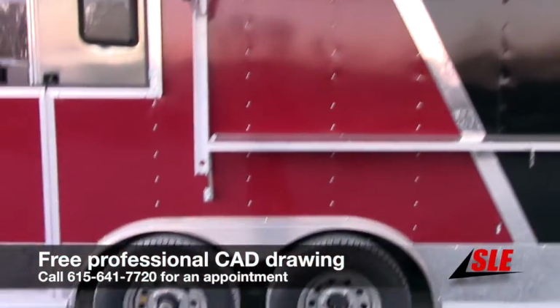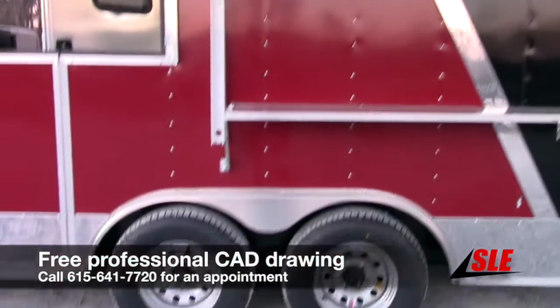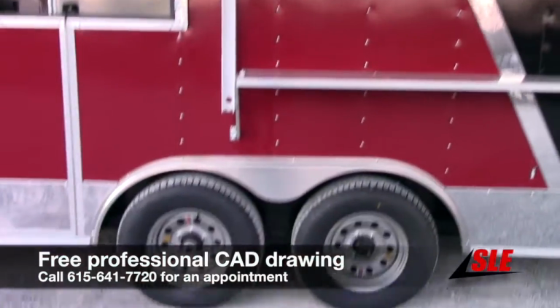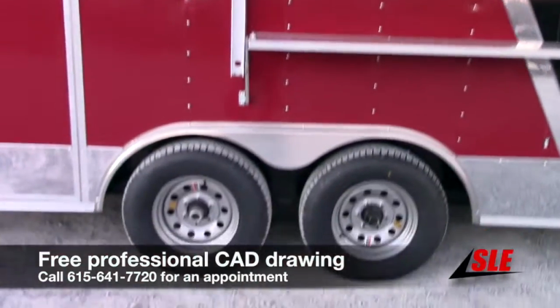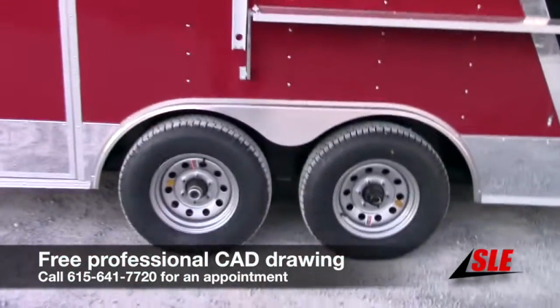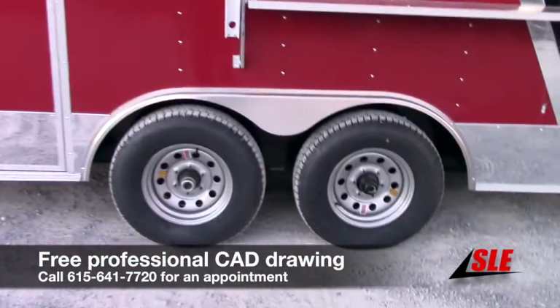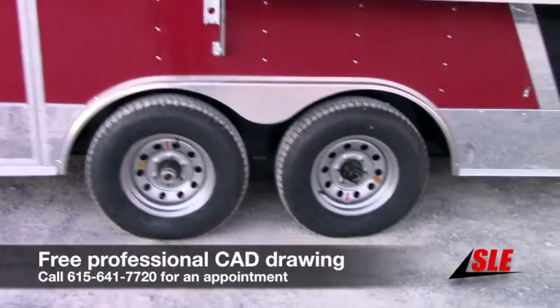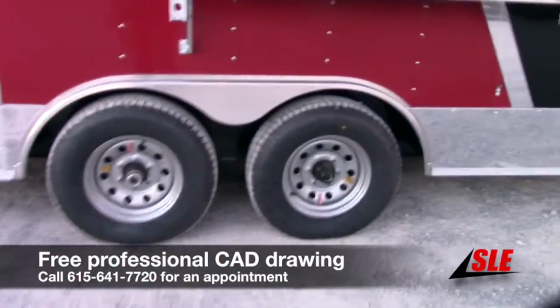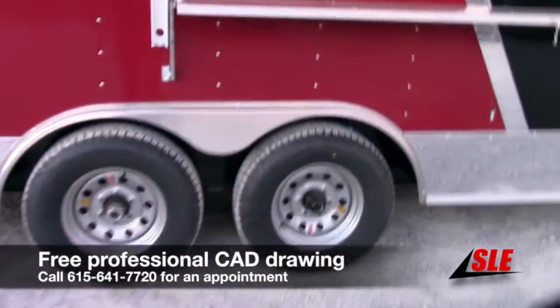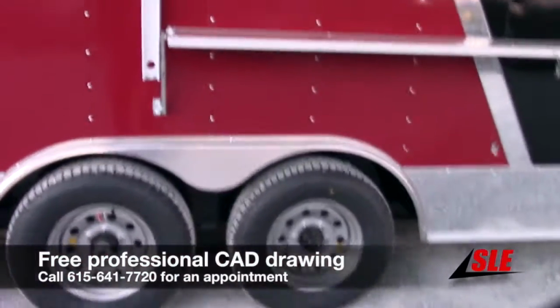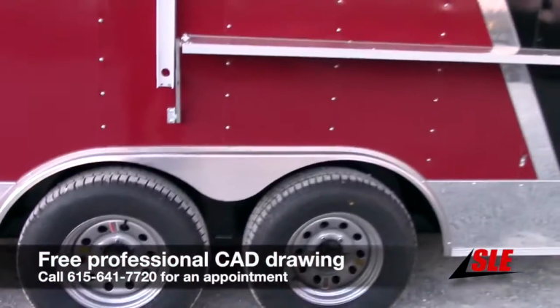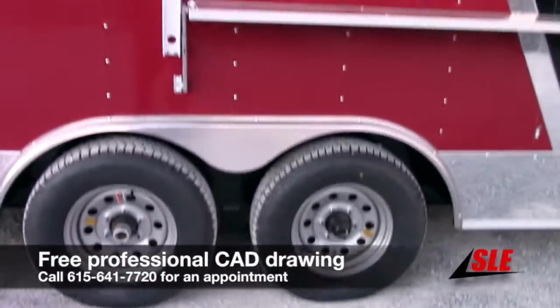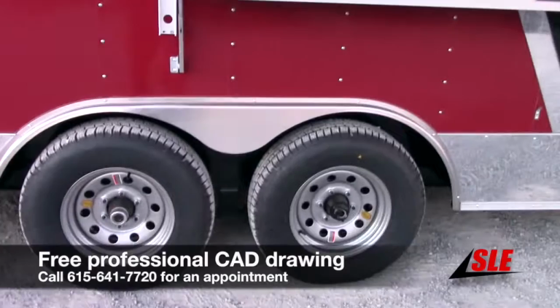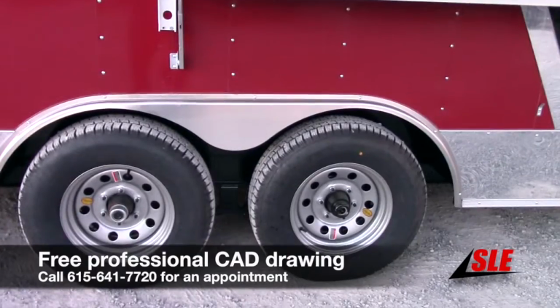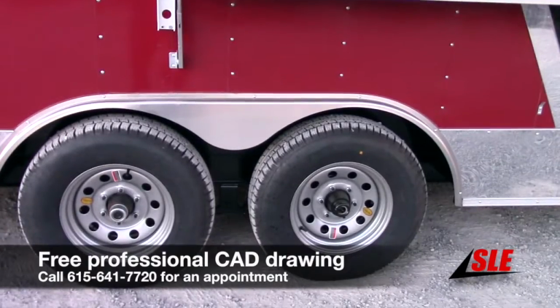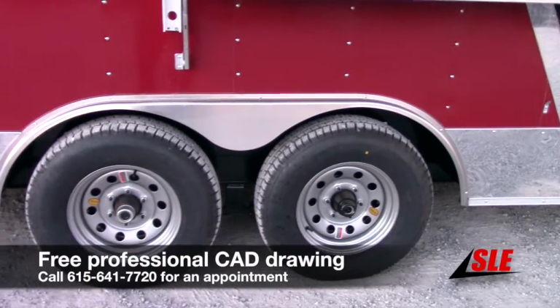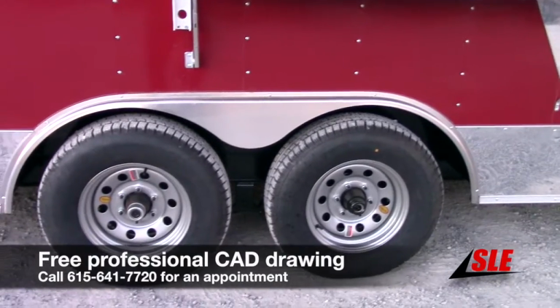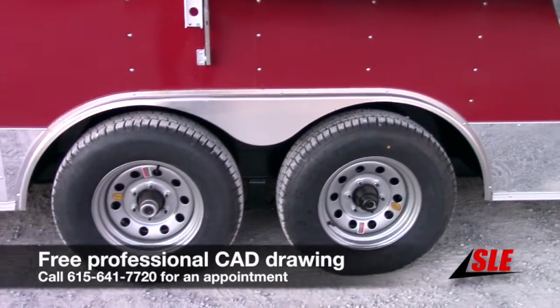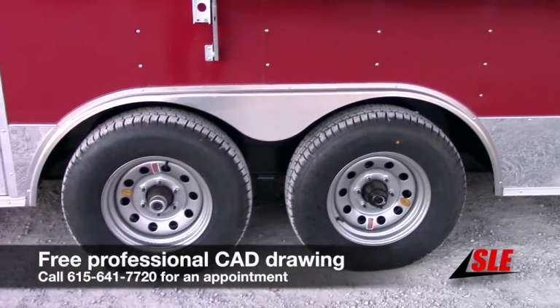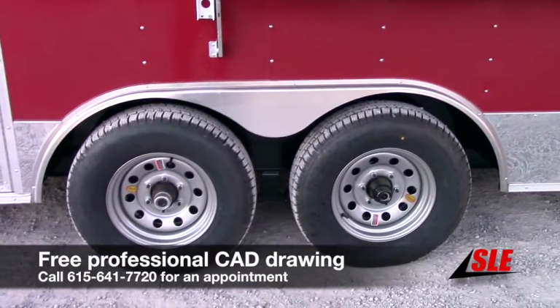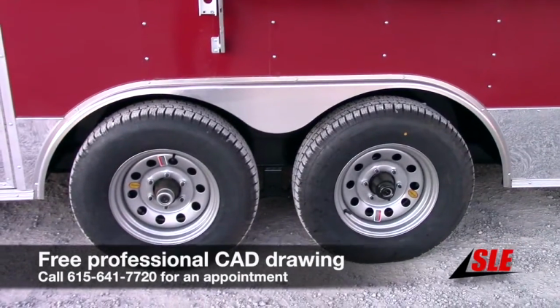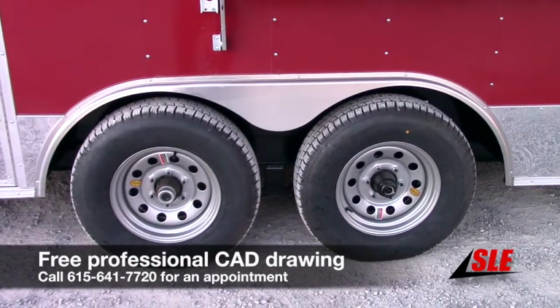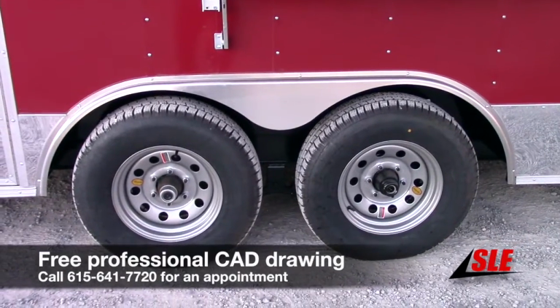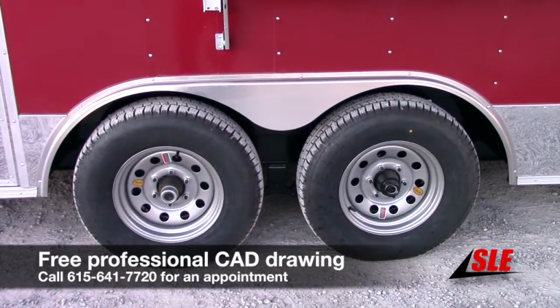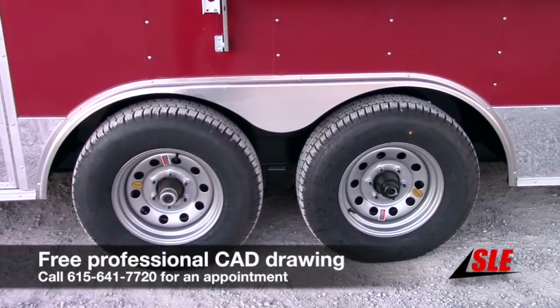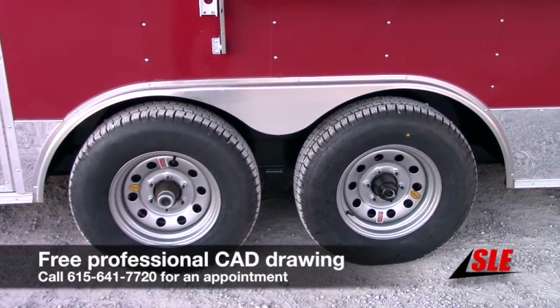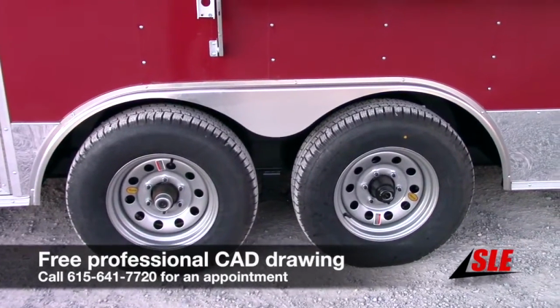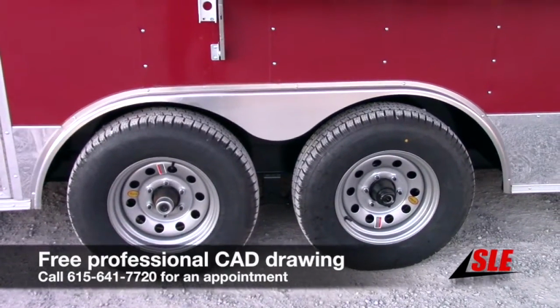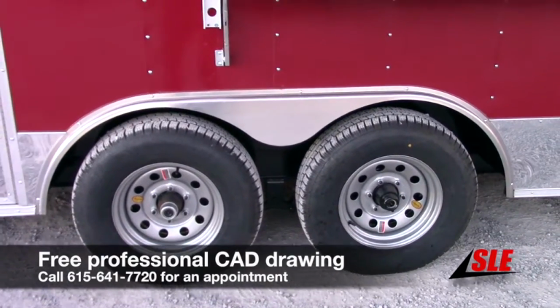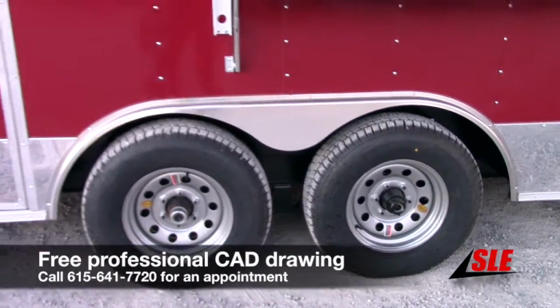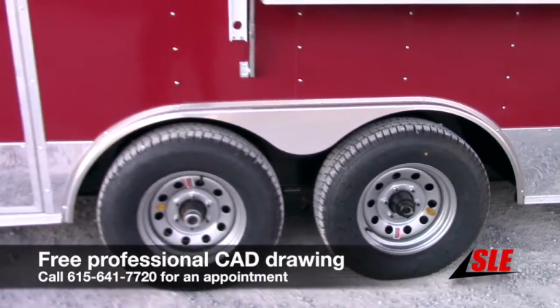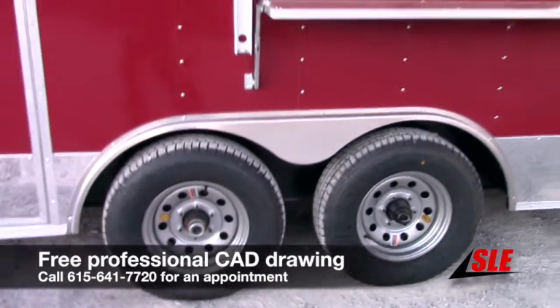We have two Dexter 5200 pound axles with brakes on both axles. We have steel wheels with radial tires.